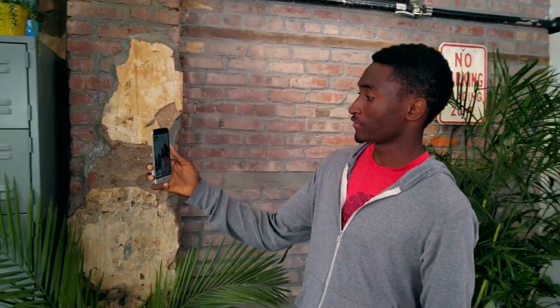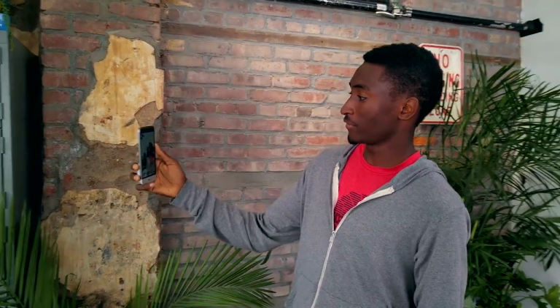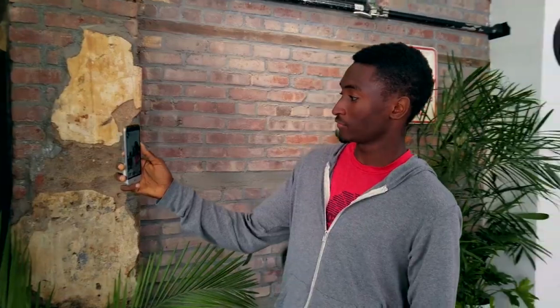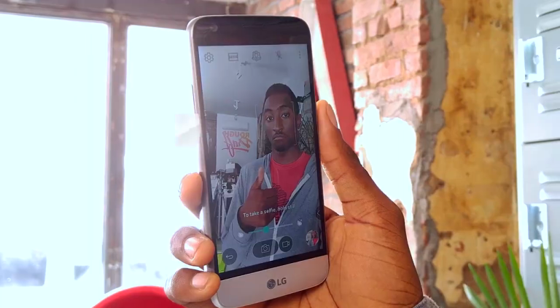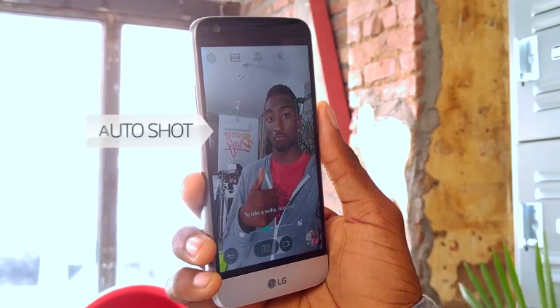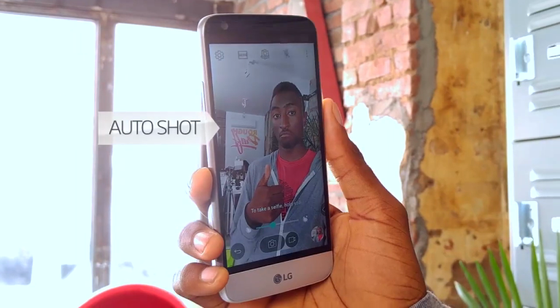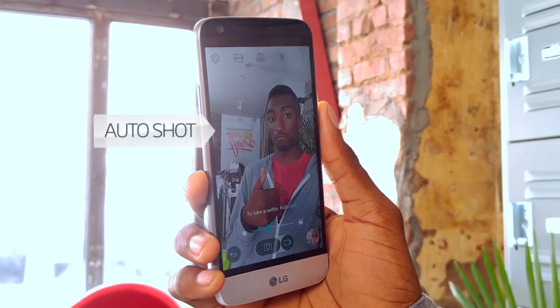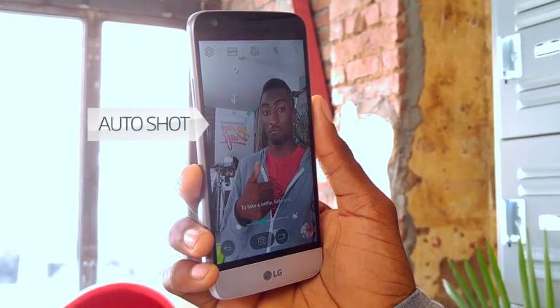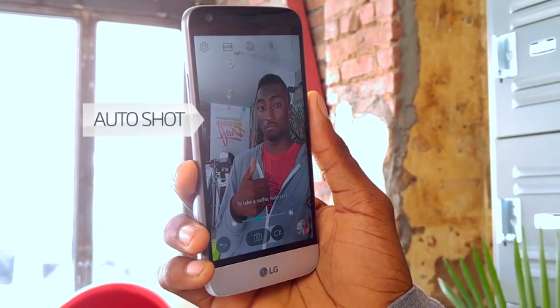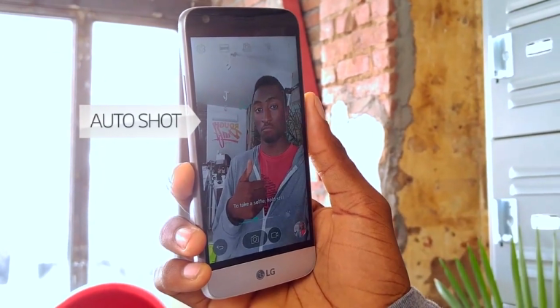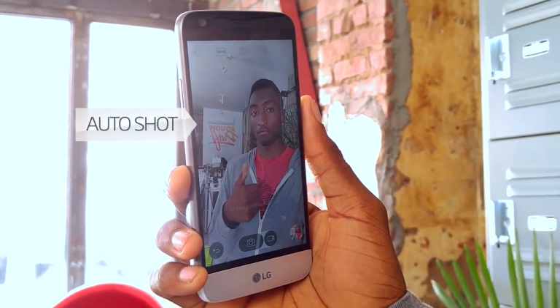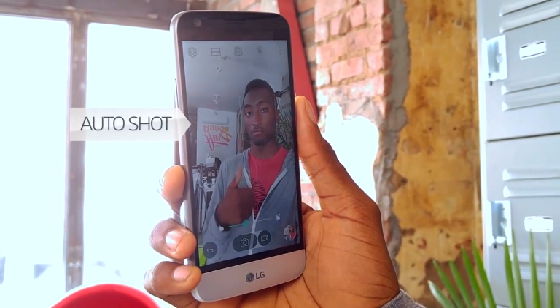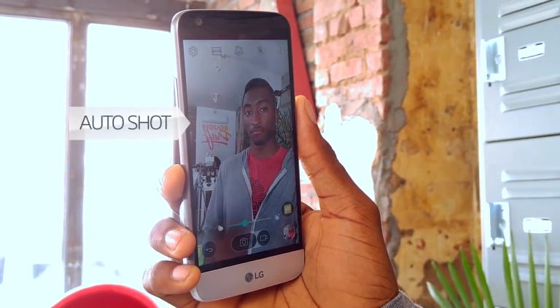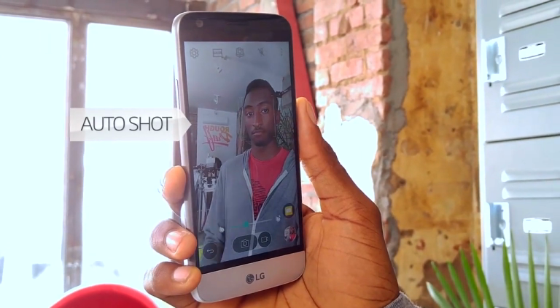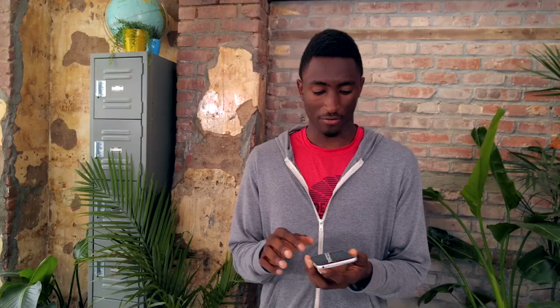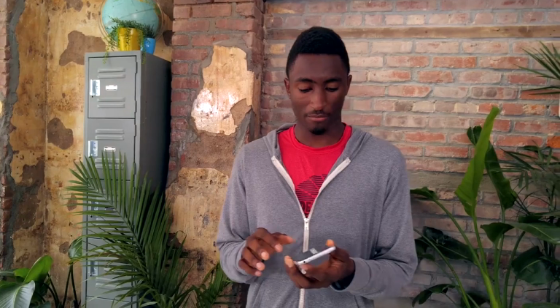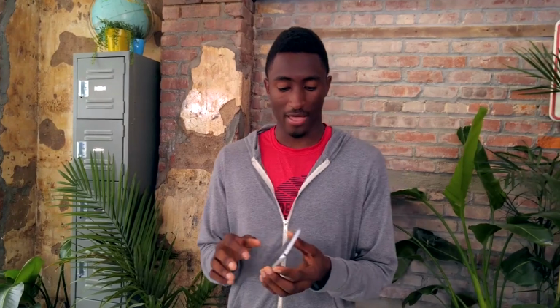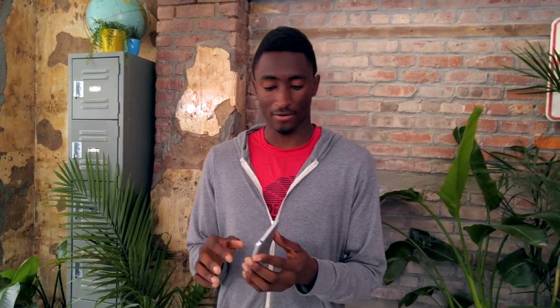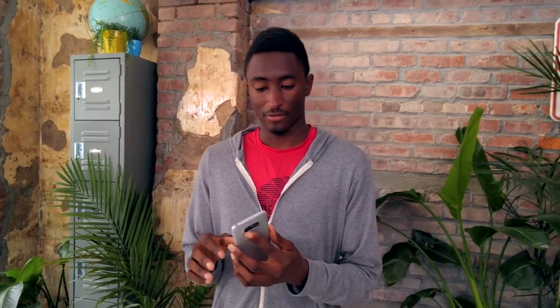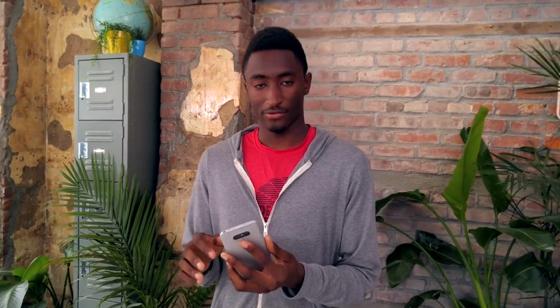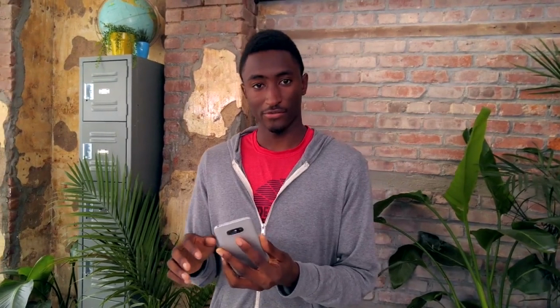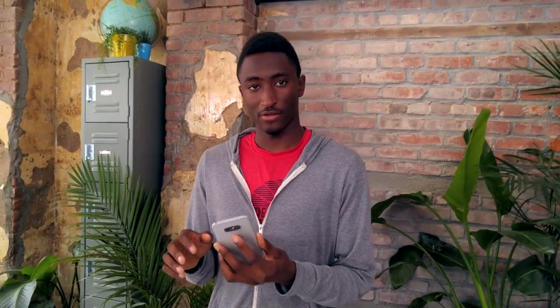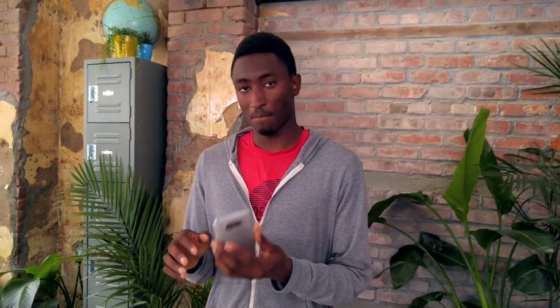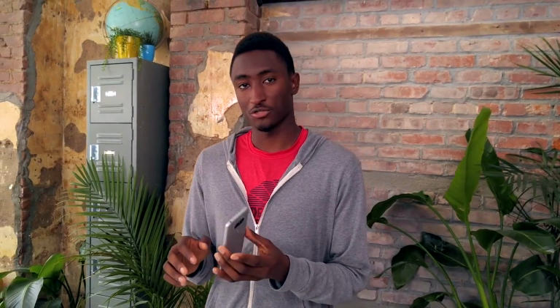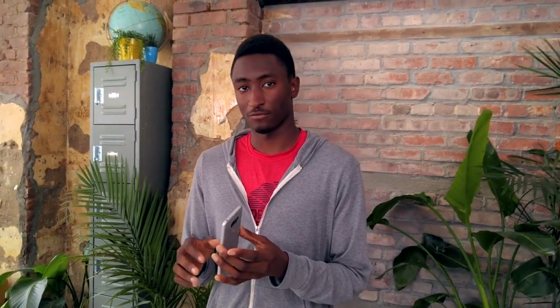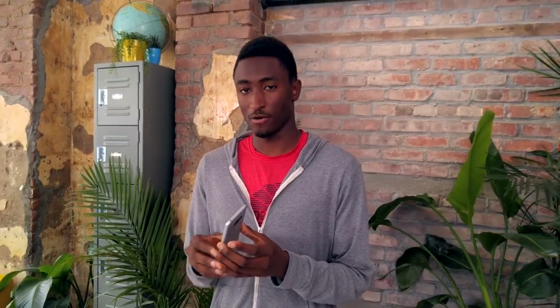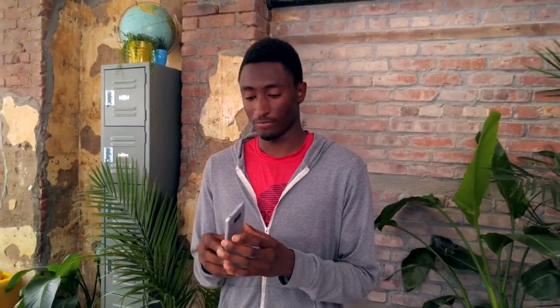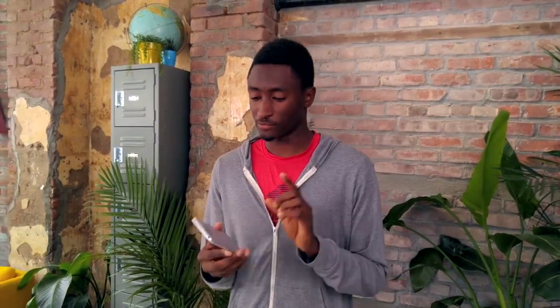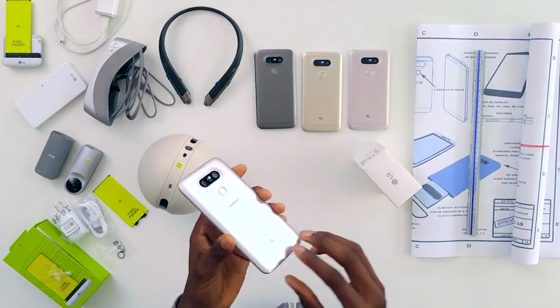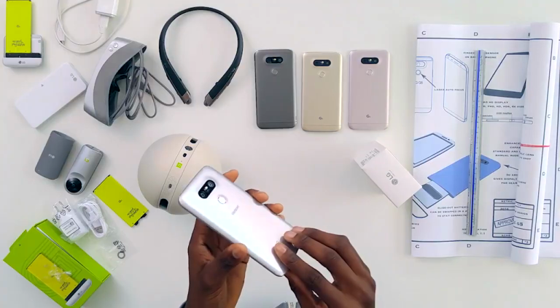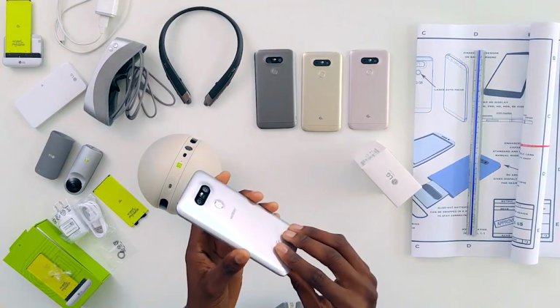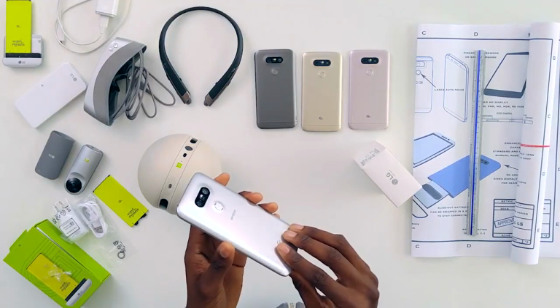There's a feature called Auto Shot — it recognizes my face pretty well and I don't have to press any buttons. It automatically takes a shot right off the bat.